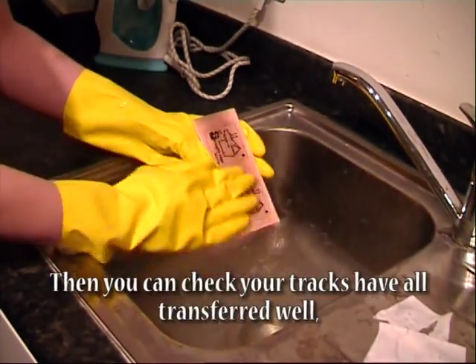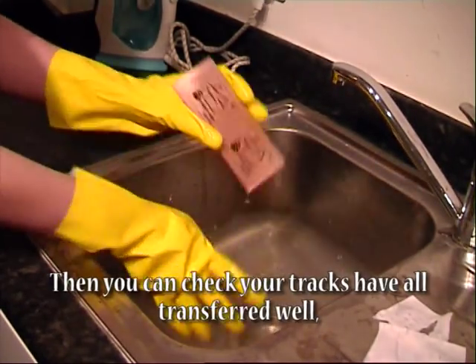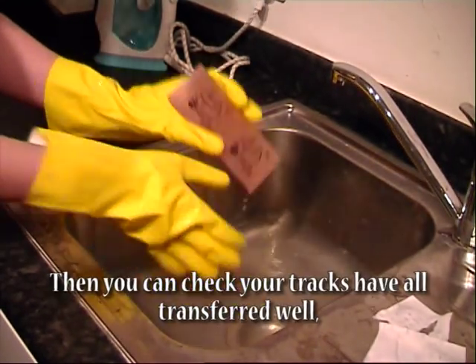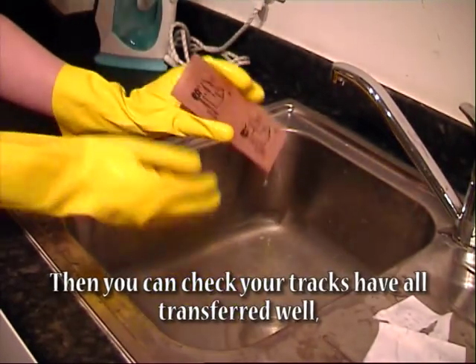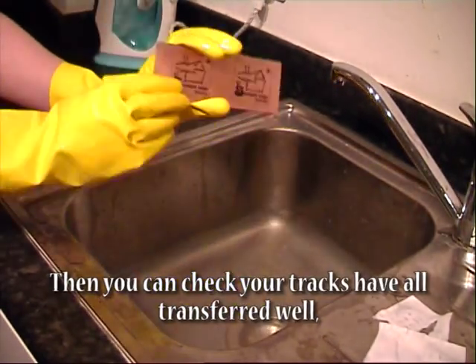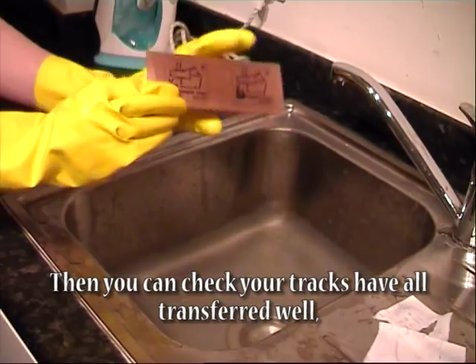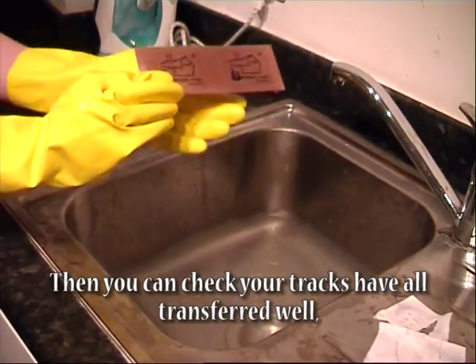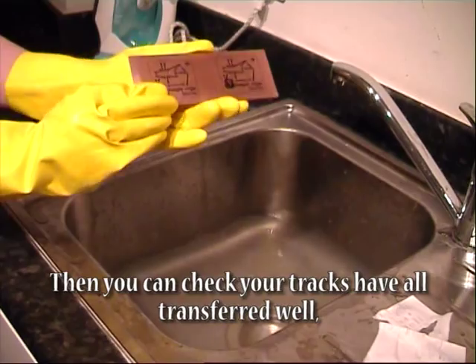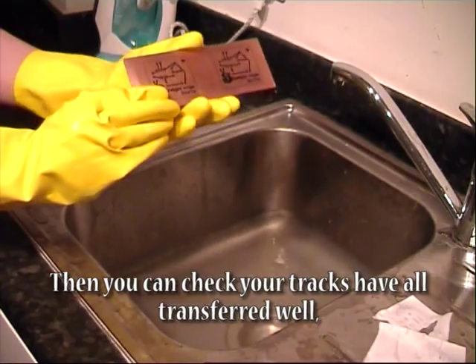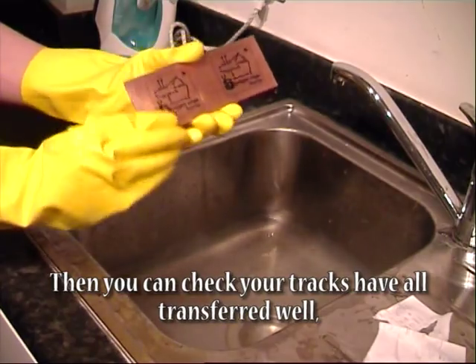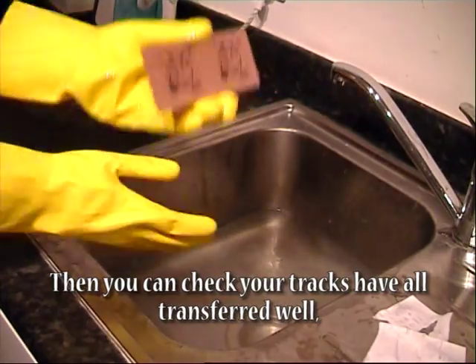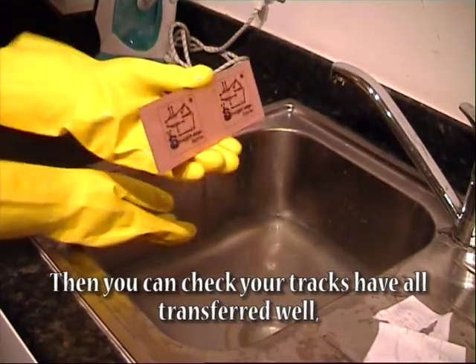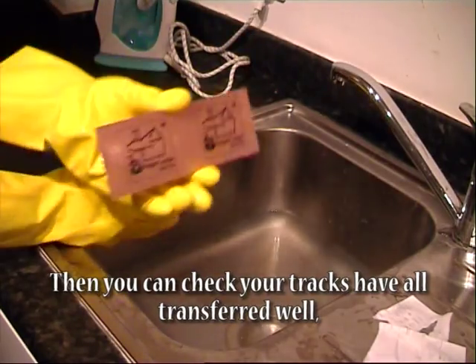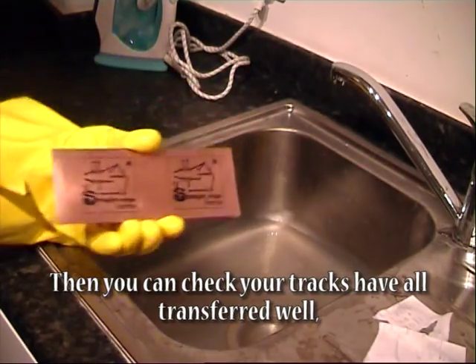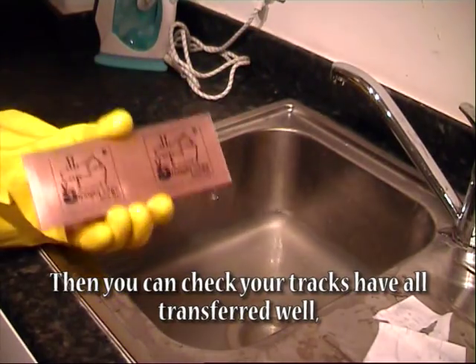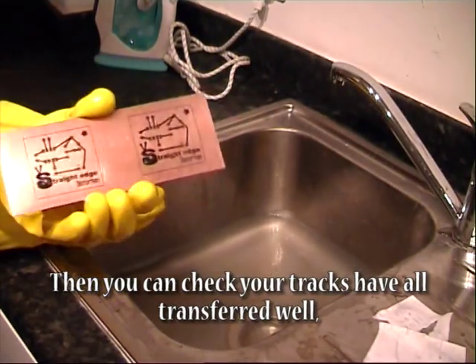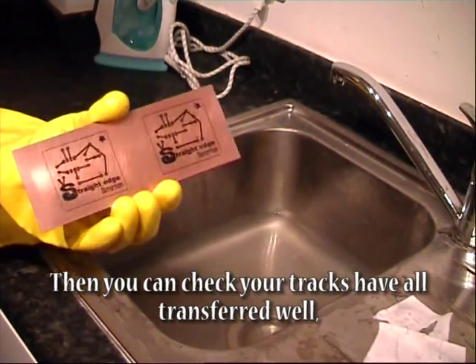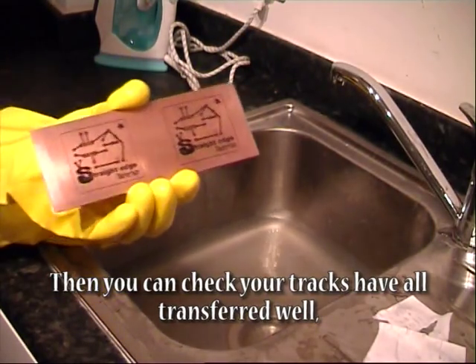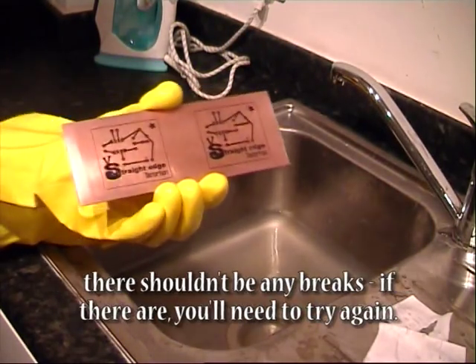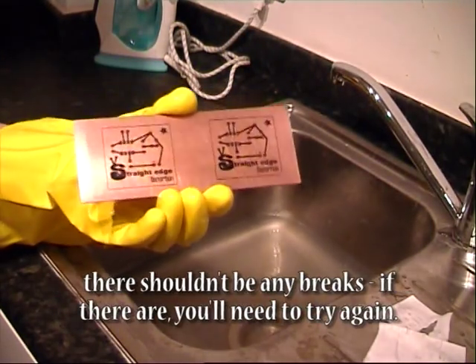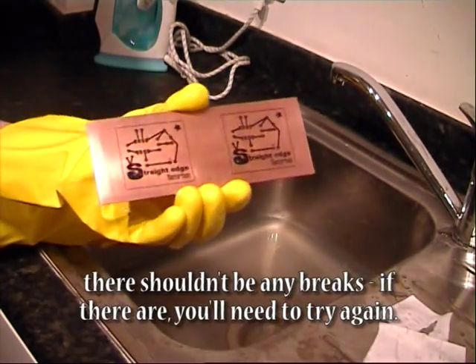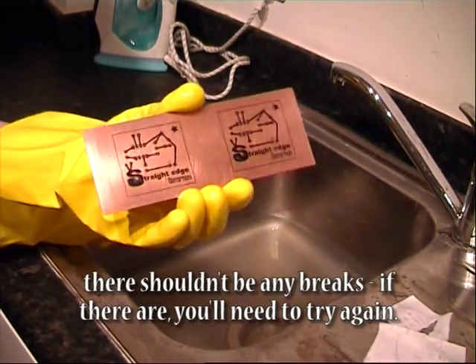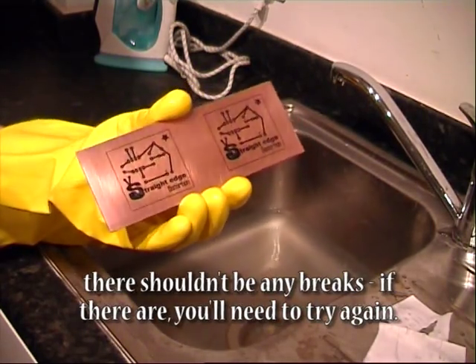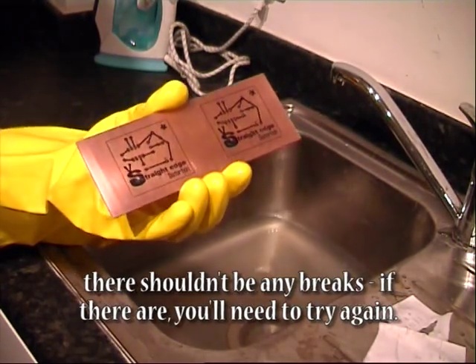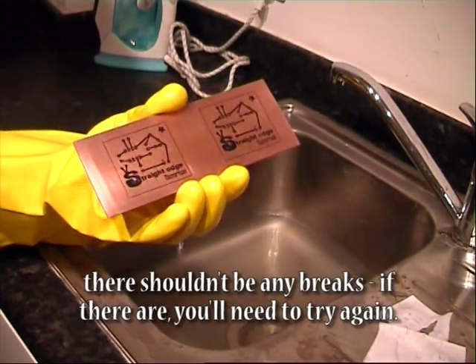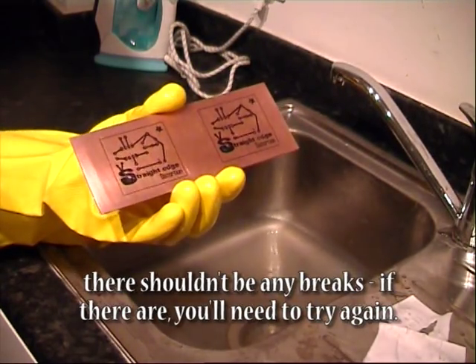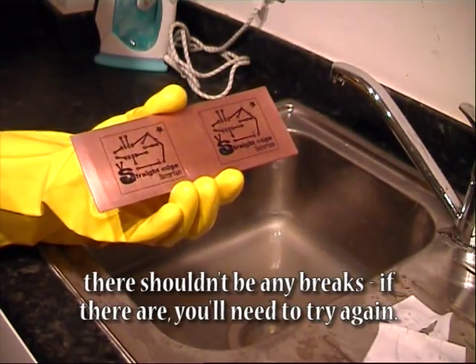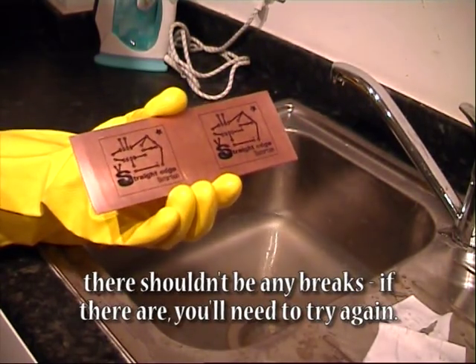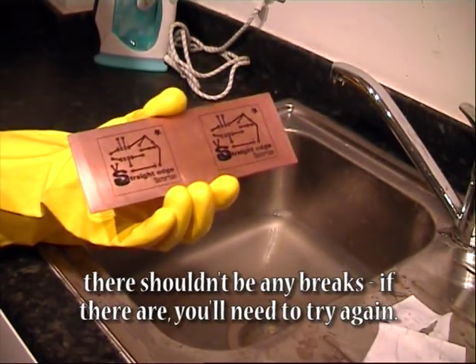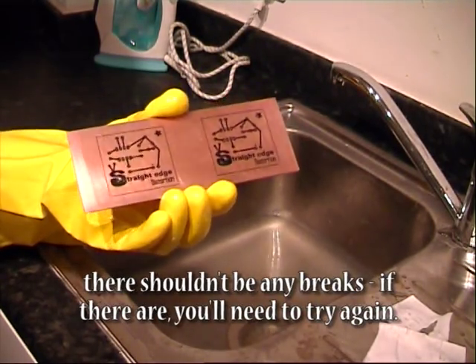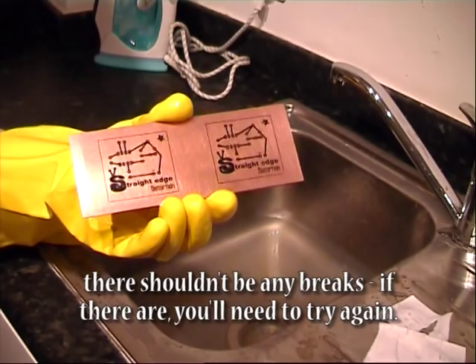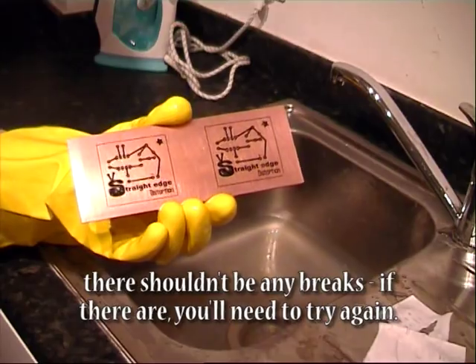Then you can check your tracks have all transferred well. There shouldn't be any breaks — if there are, you'll need to try again.